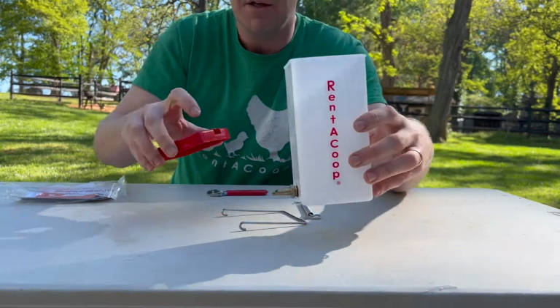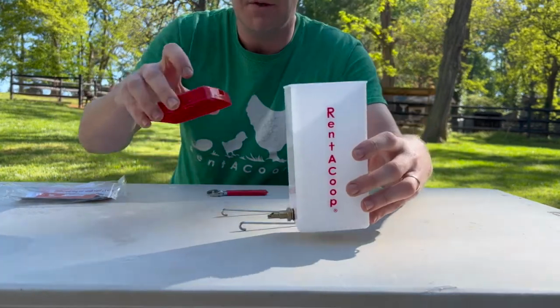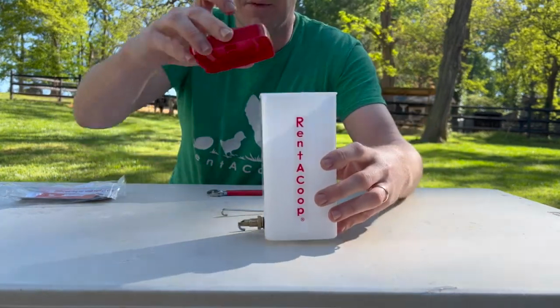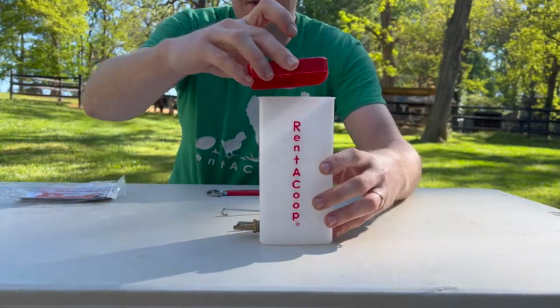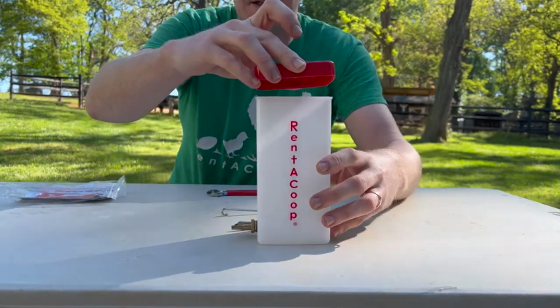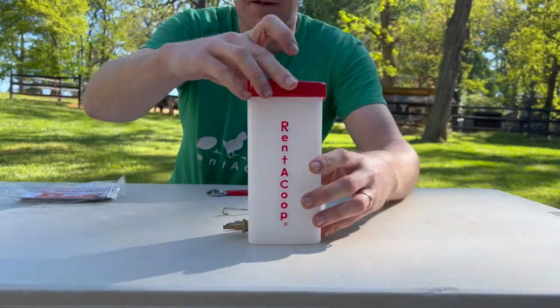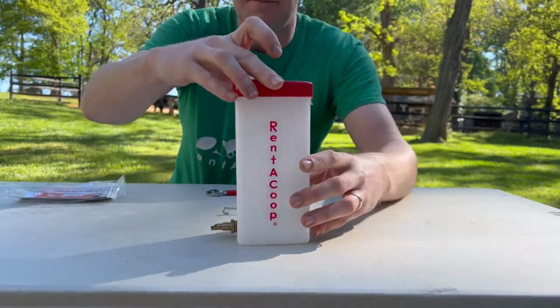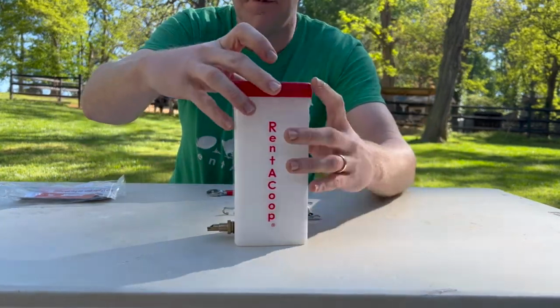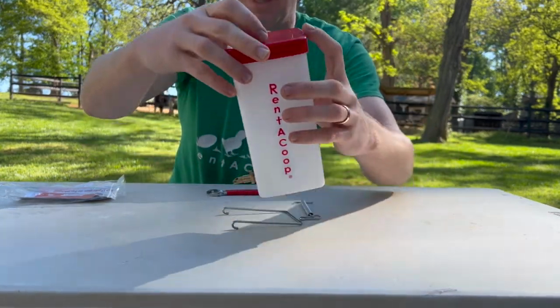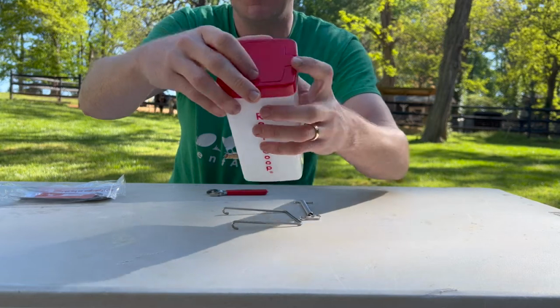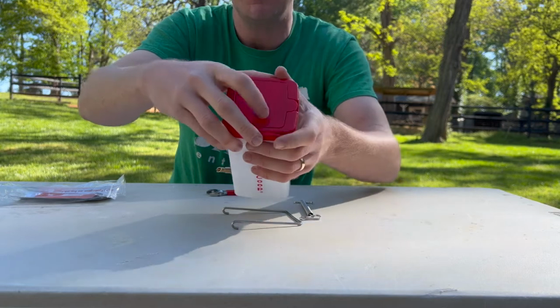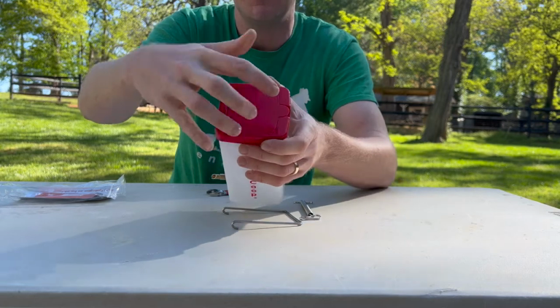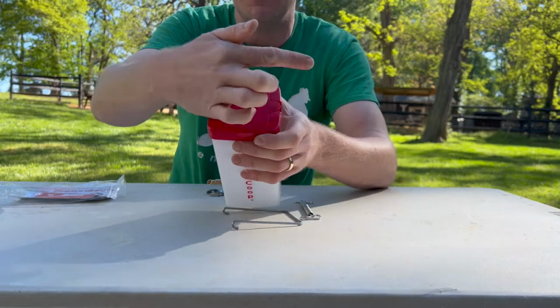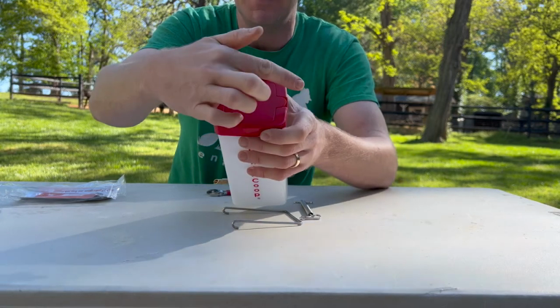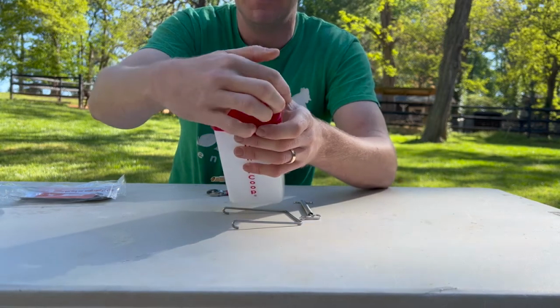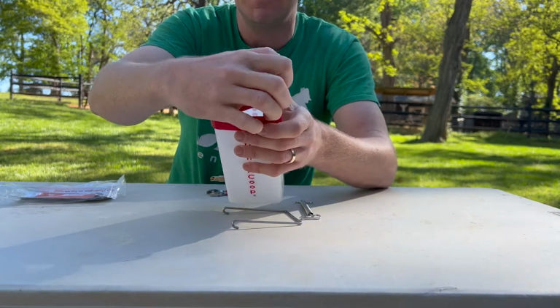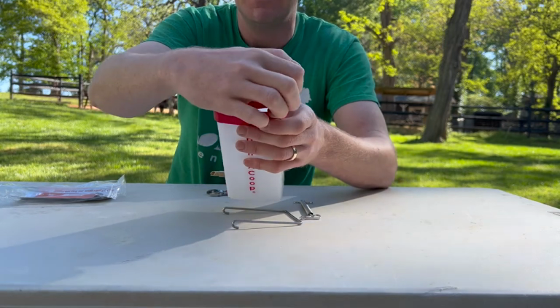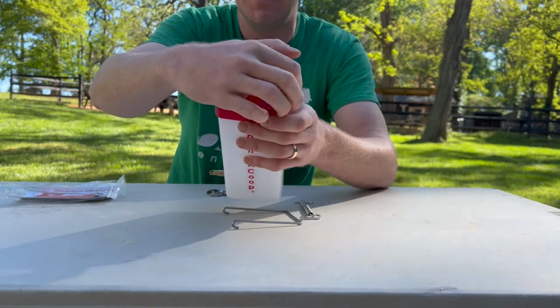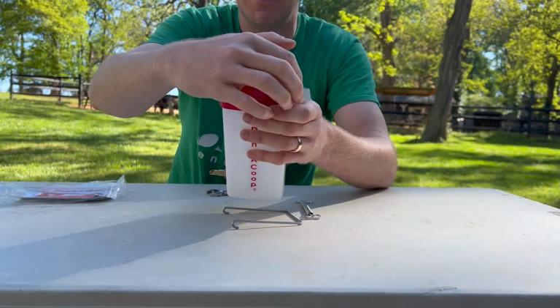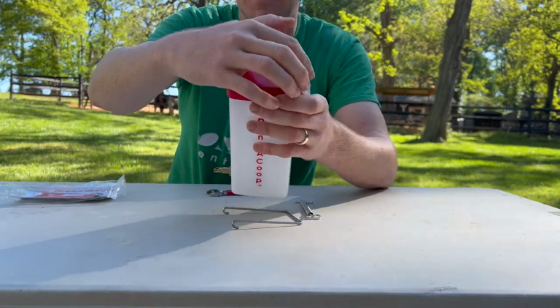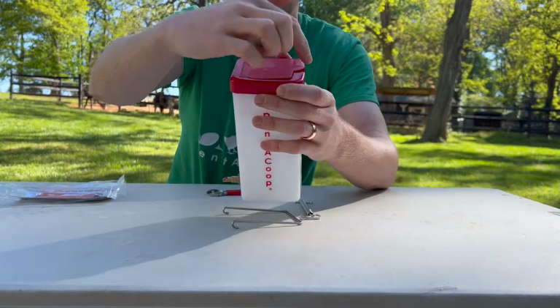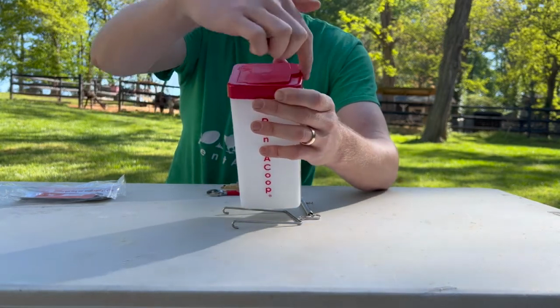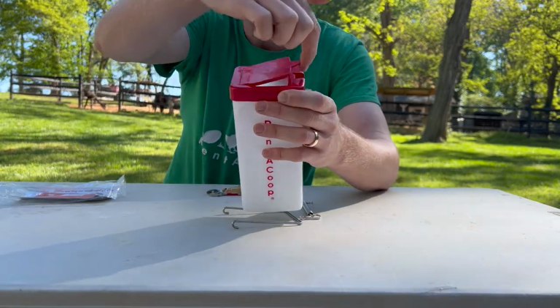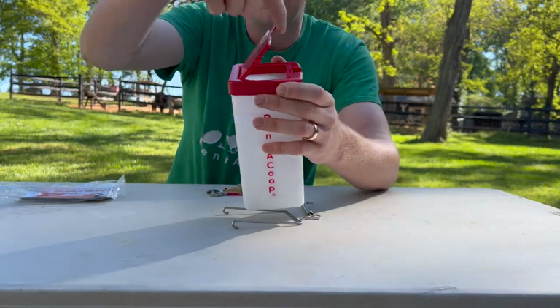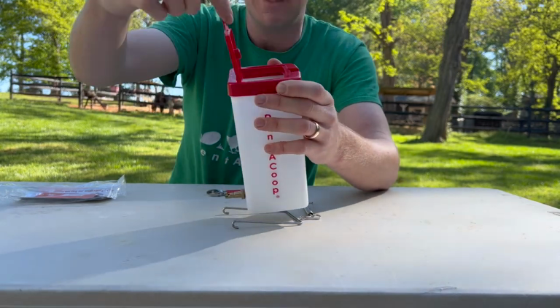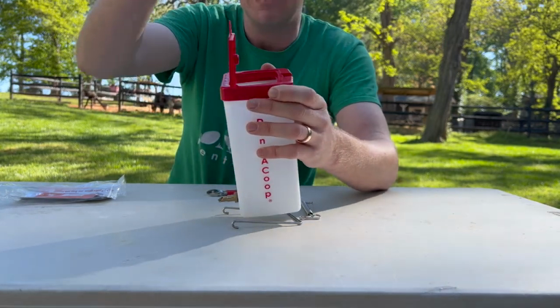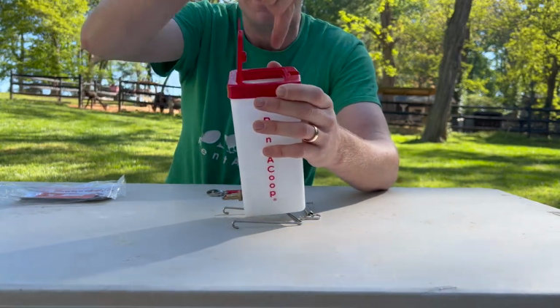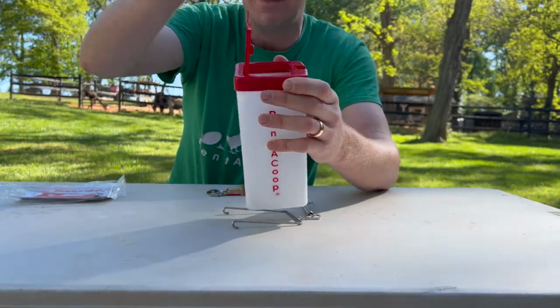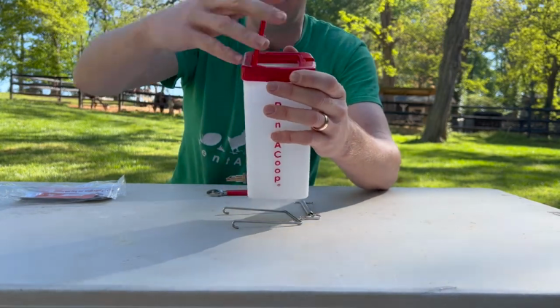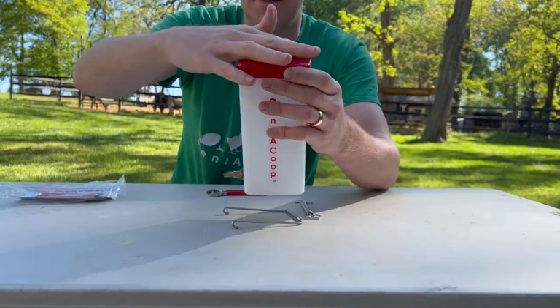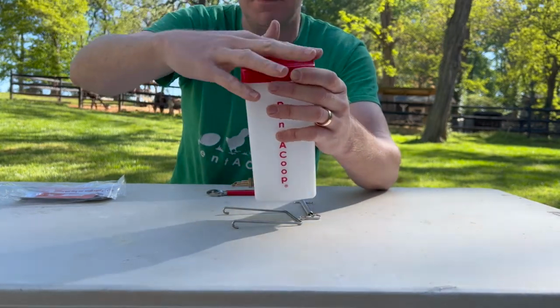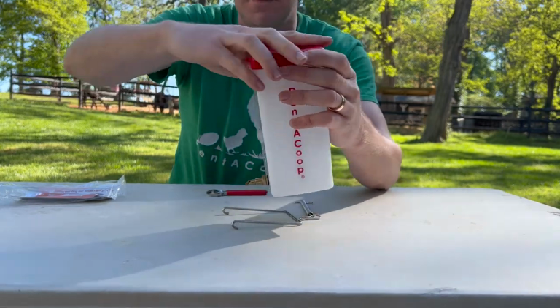You'll want to put the pop-top facing this way, so when you open it from the outside of the cage, it's easy to fill.